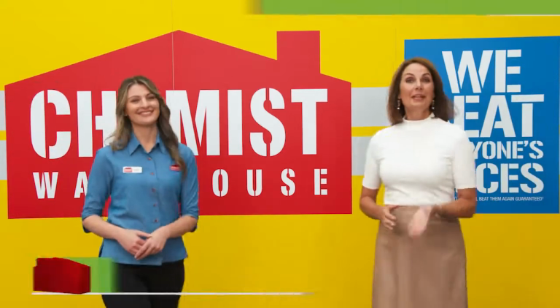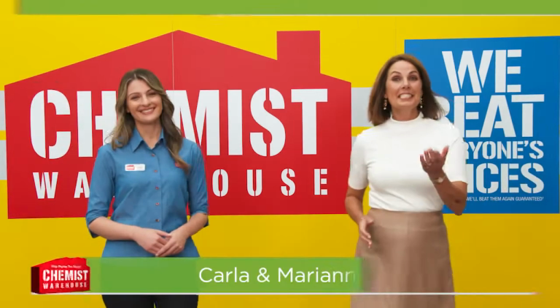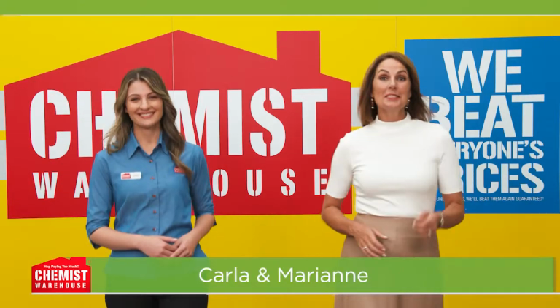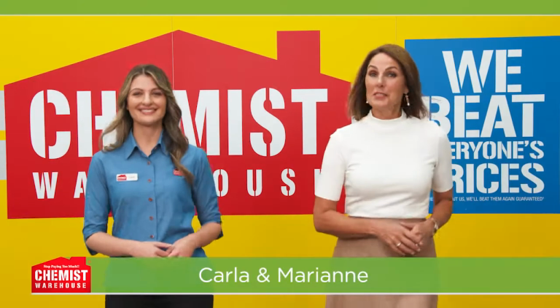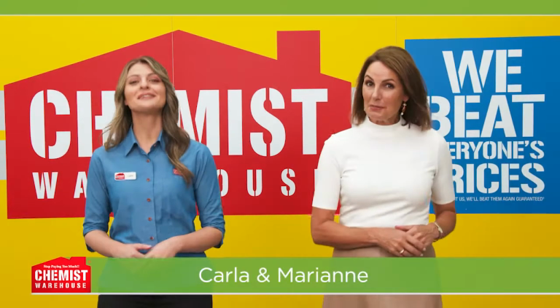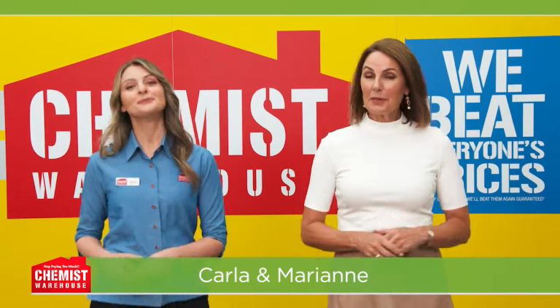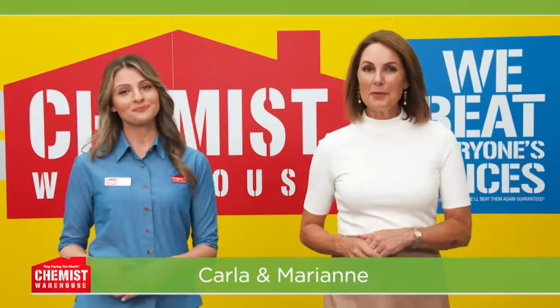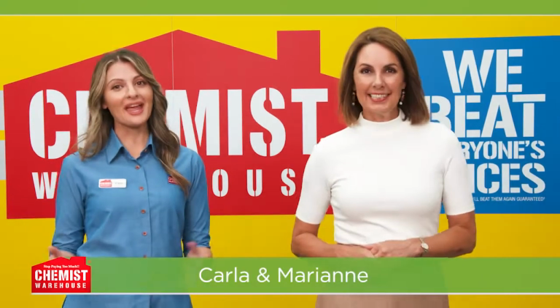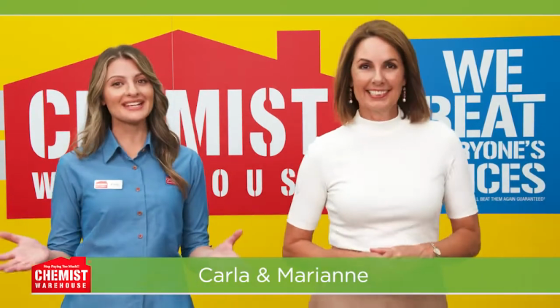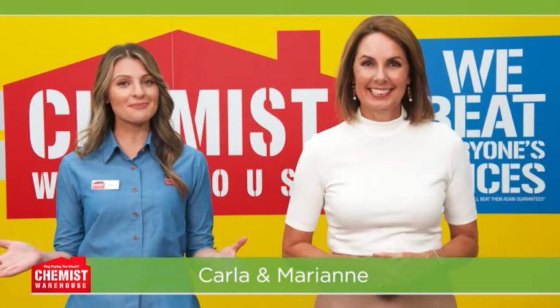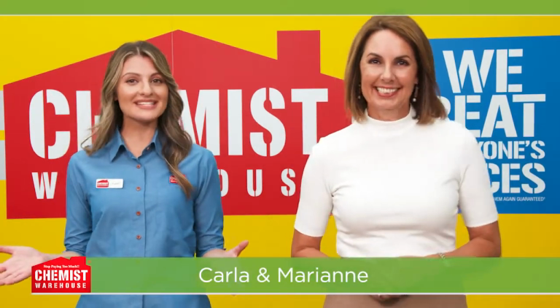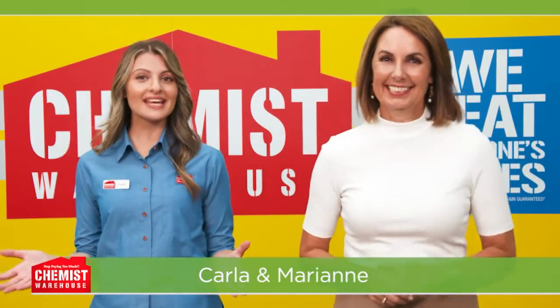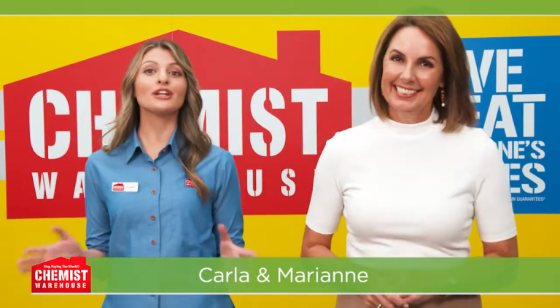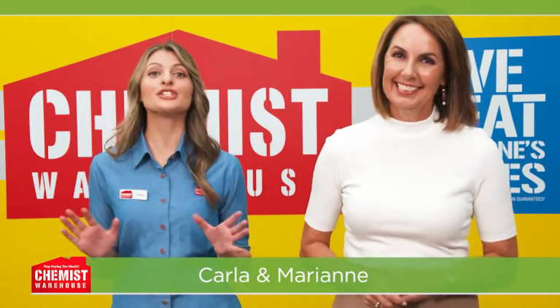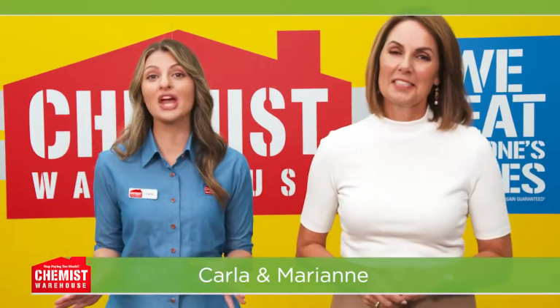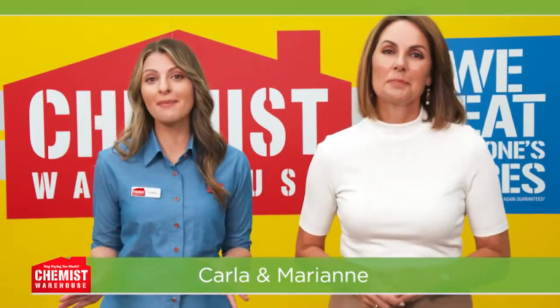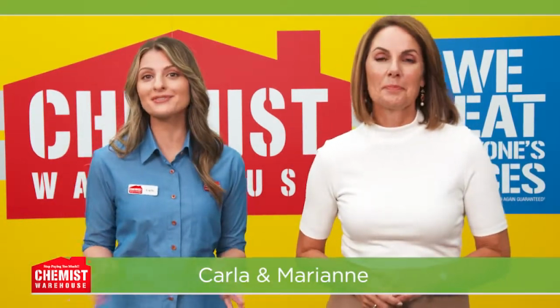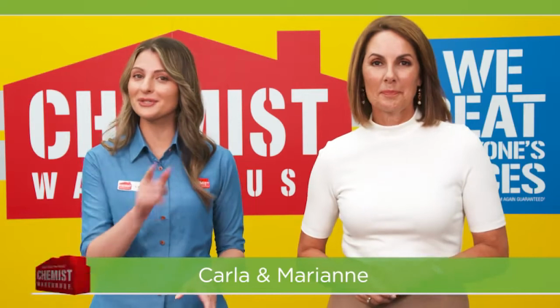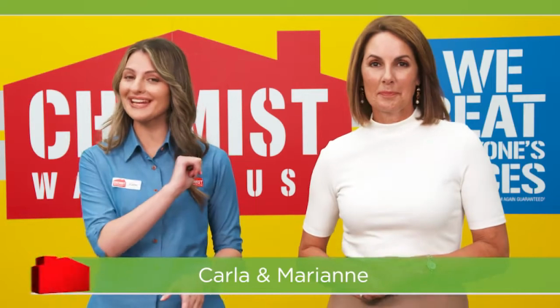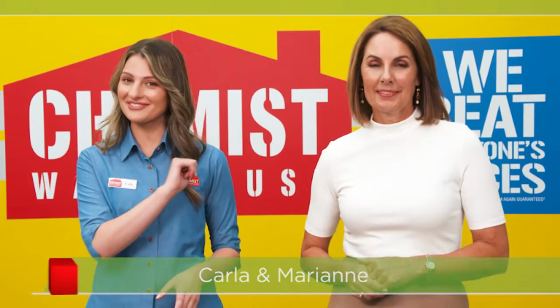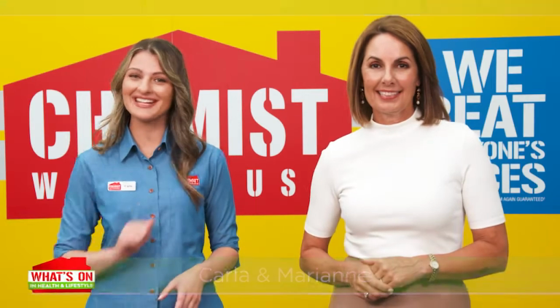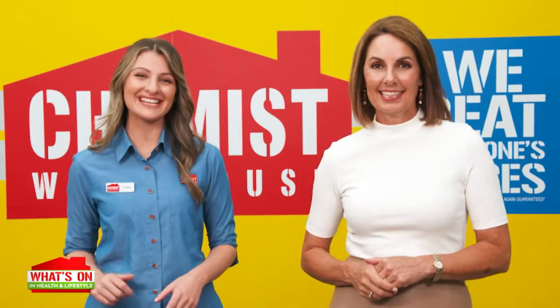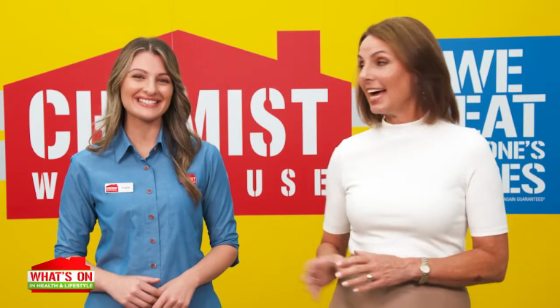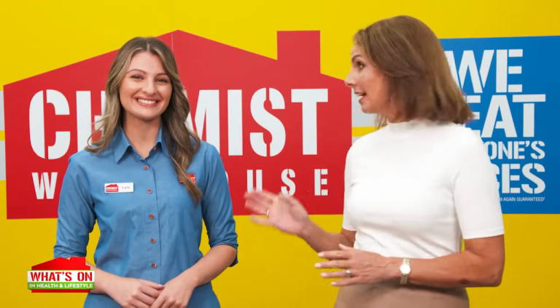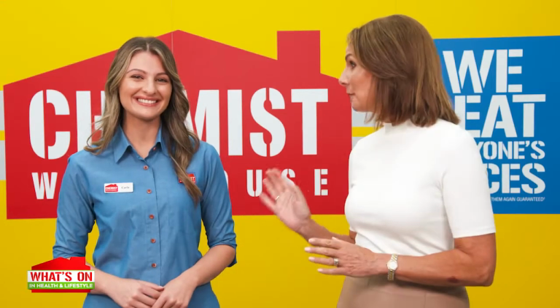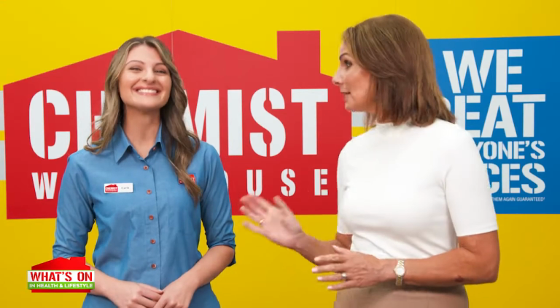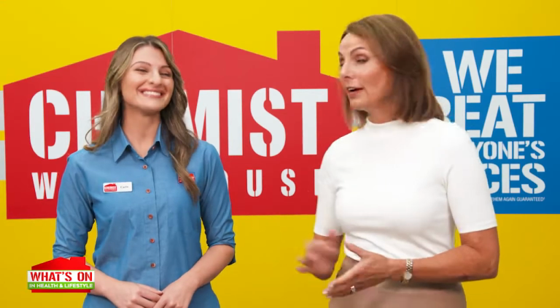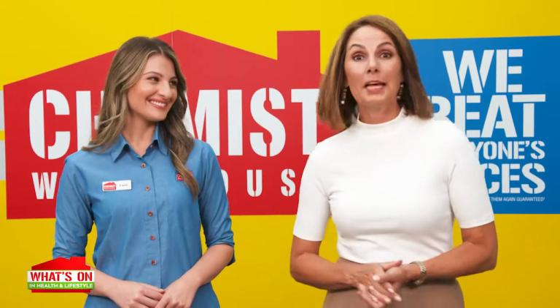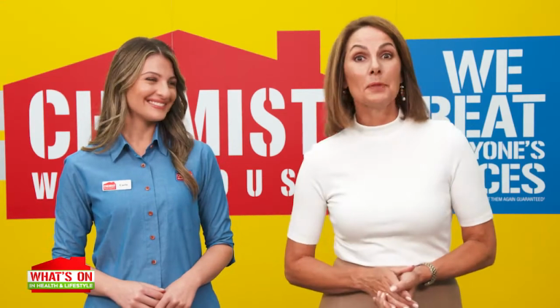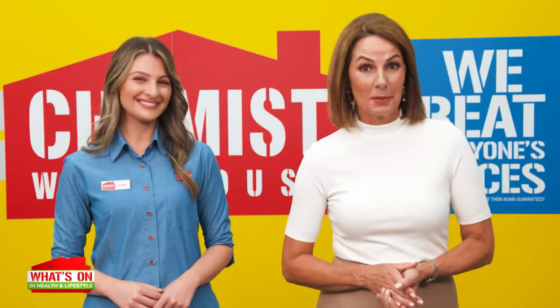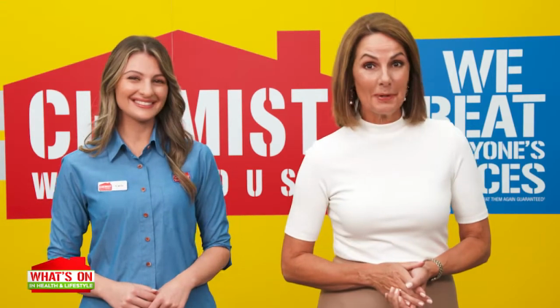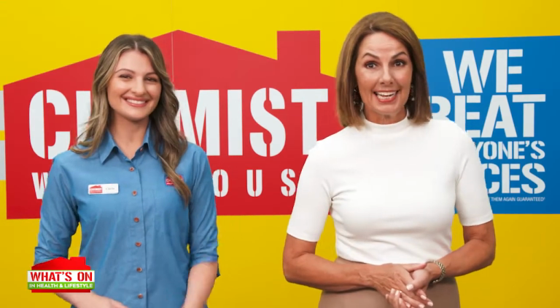Mother's Day is just around the corner and our Mother's Day catalogue is jam packed full of great gift ideas. I can't wait to find out what's on in the warehouse.